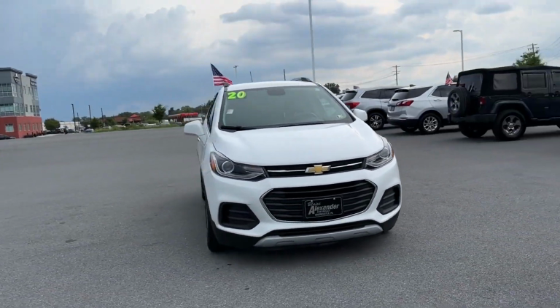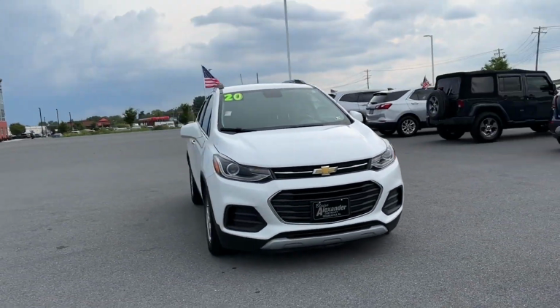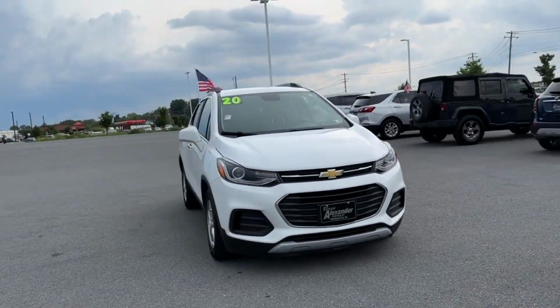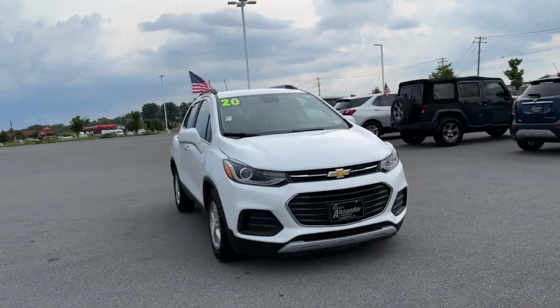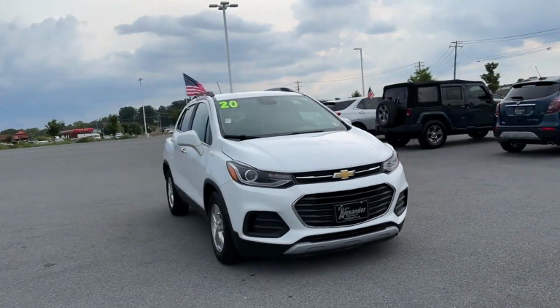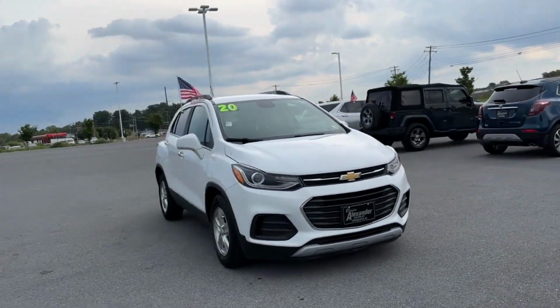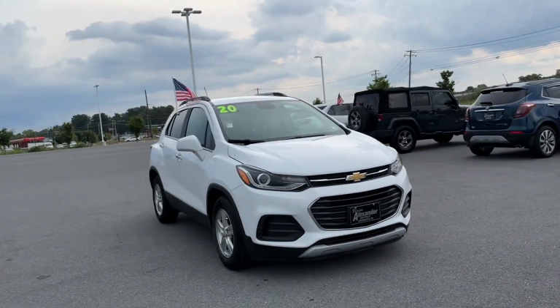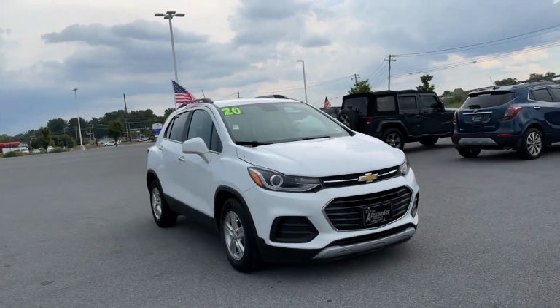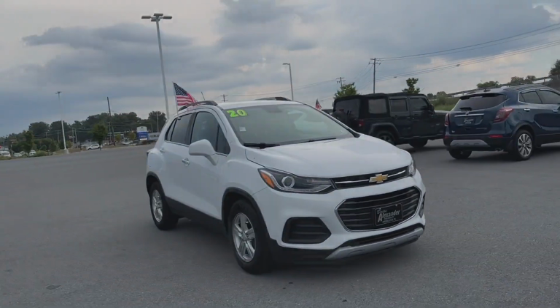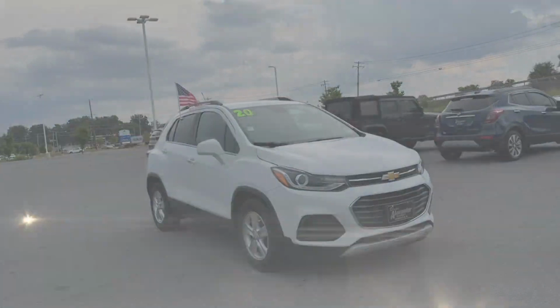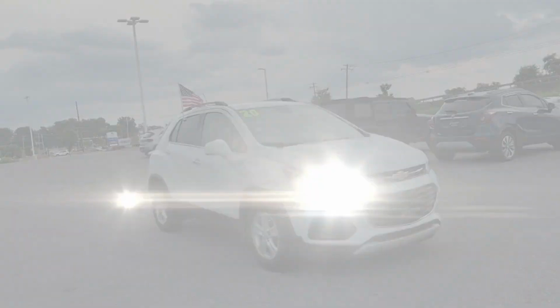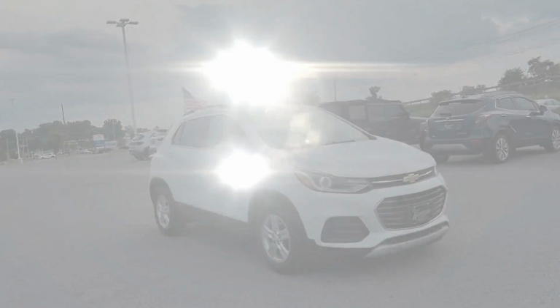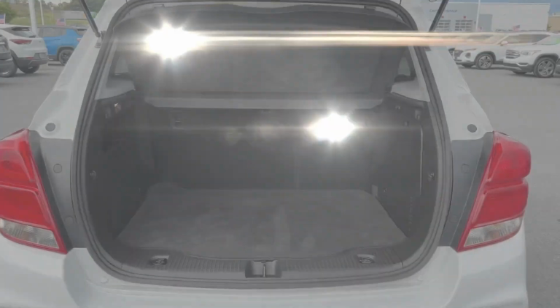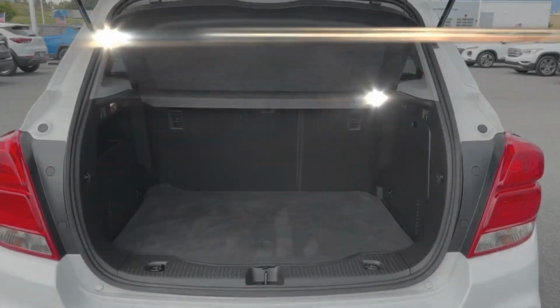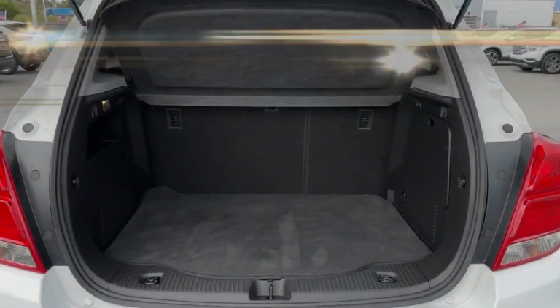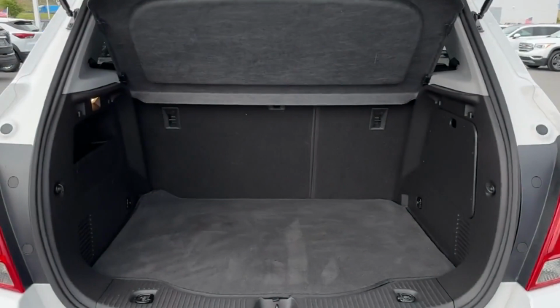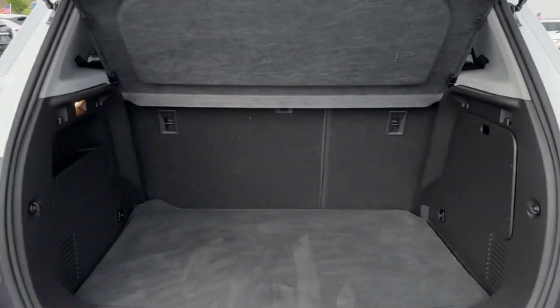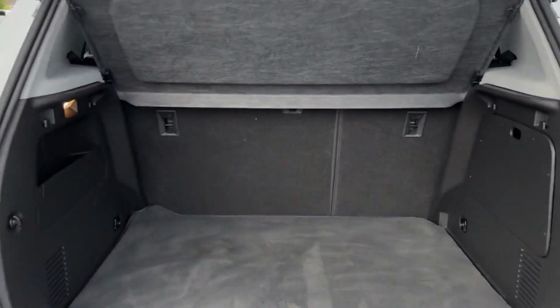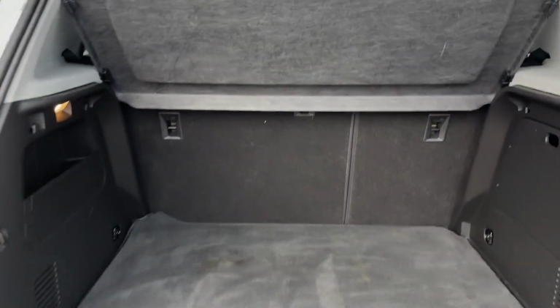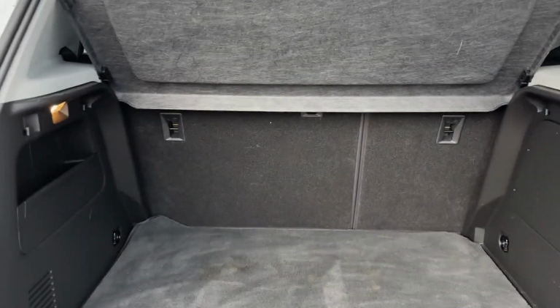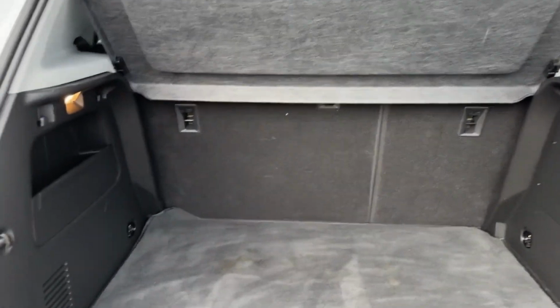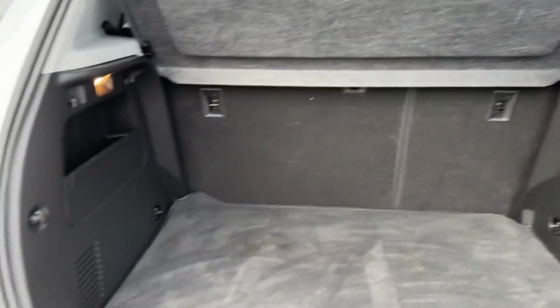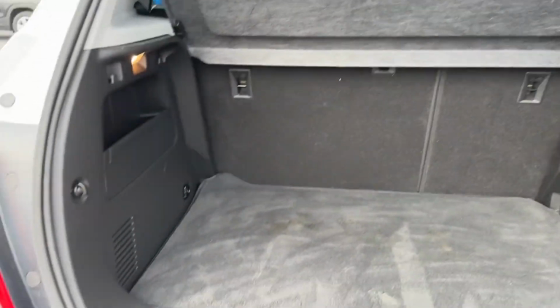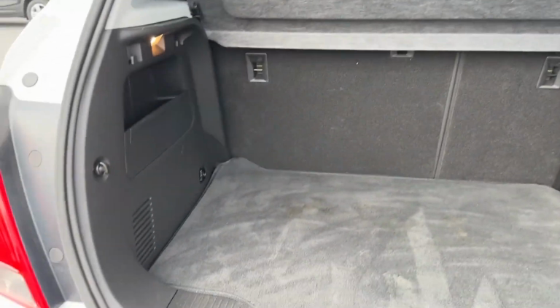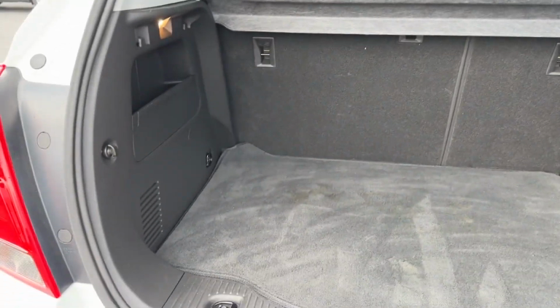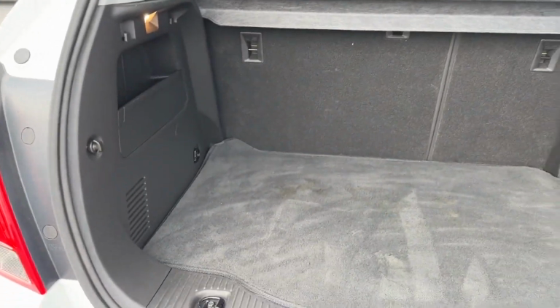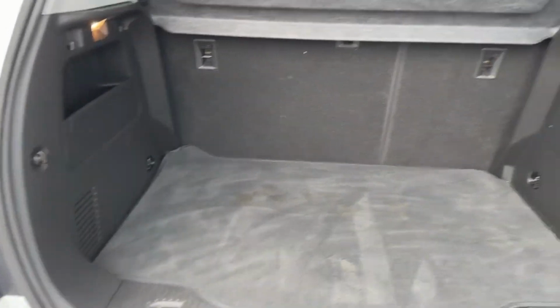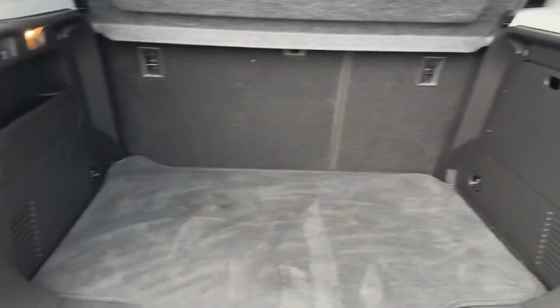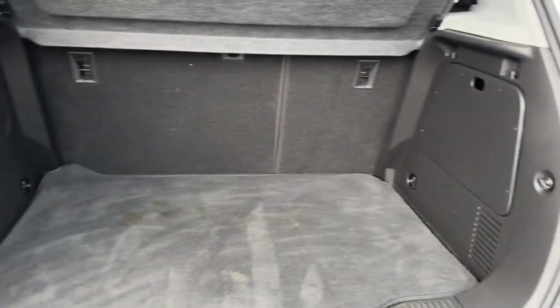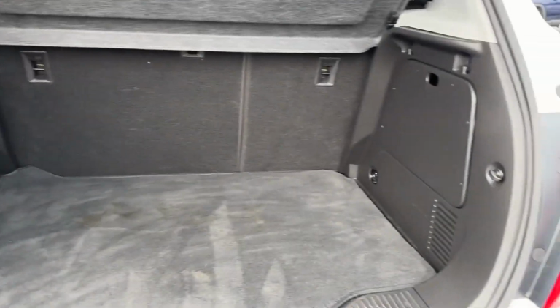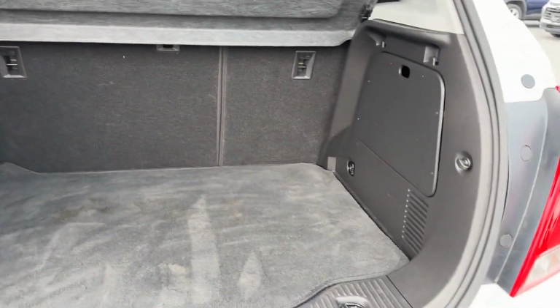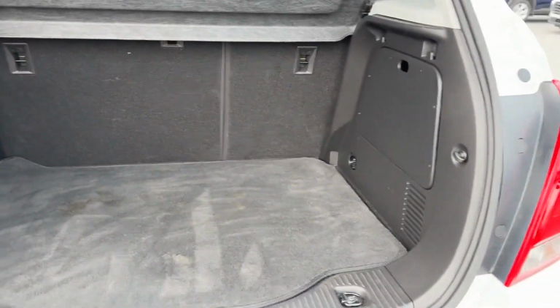Tinted windows, pass-through rear seat, Bluetooth, keyless start, and power outlet.